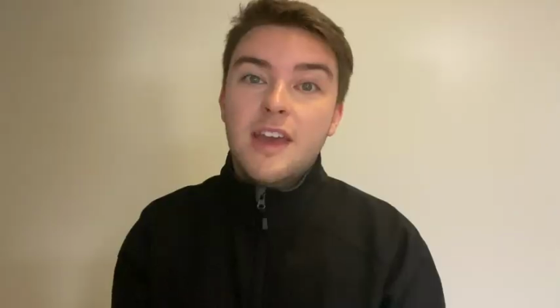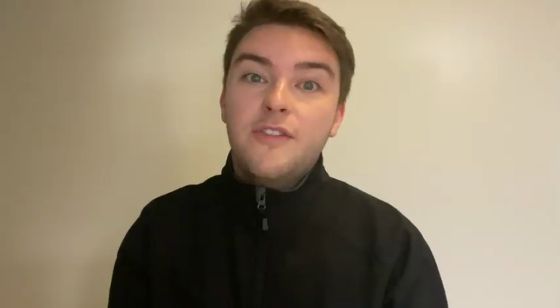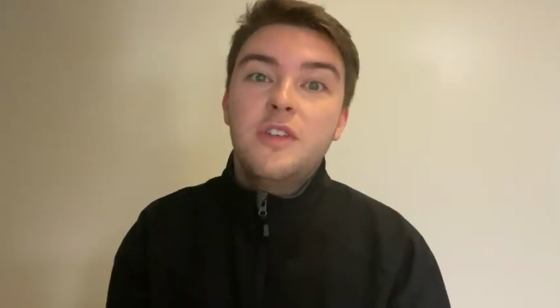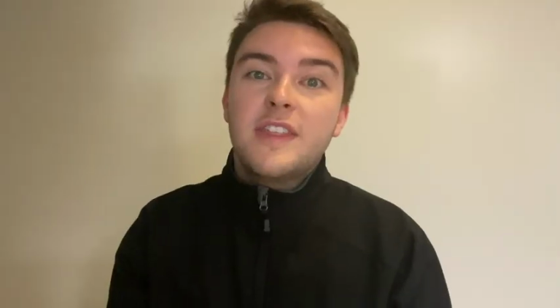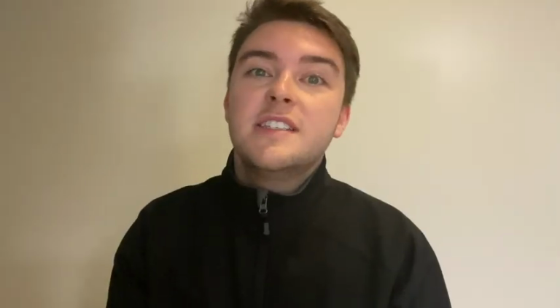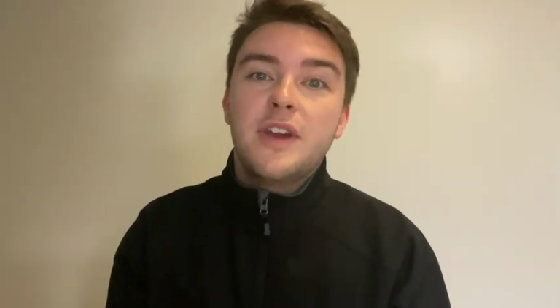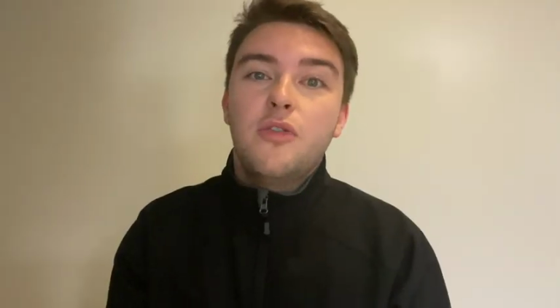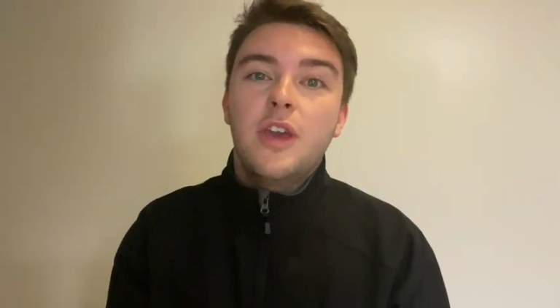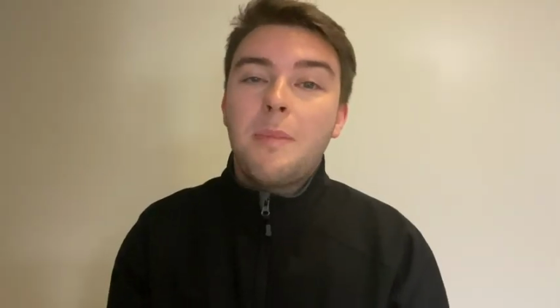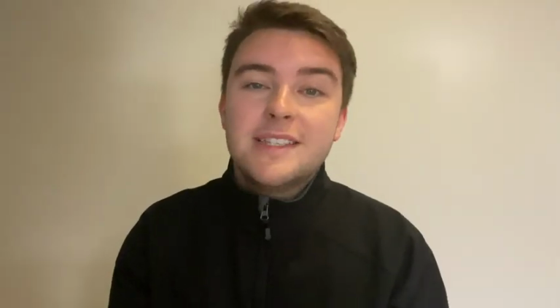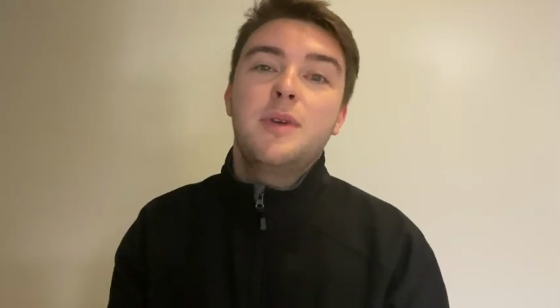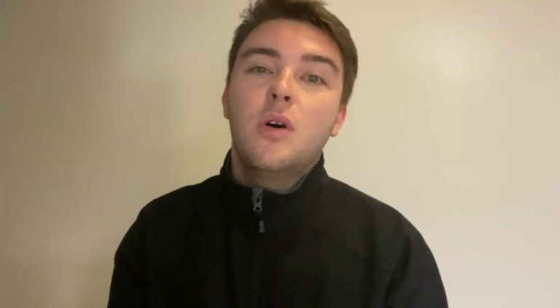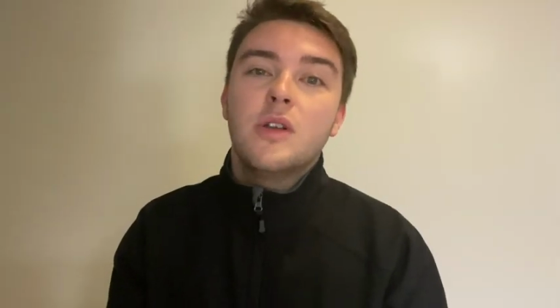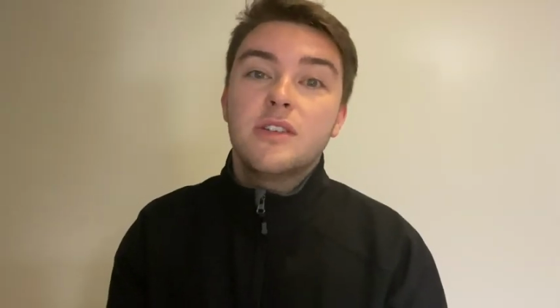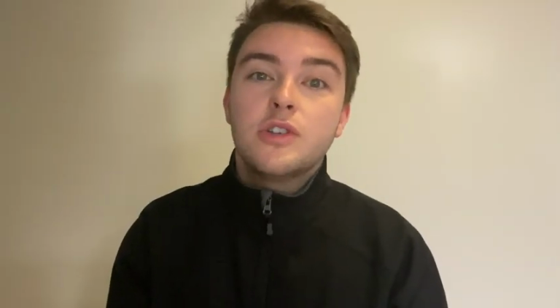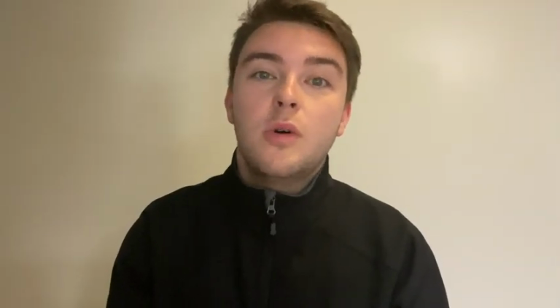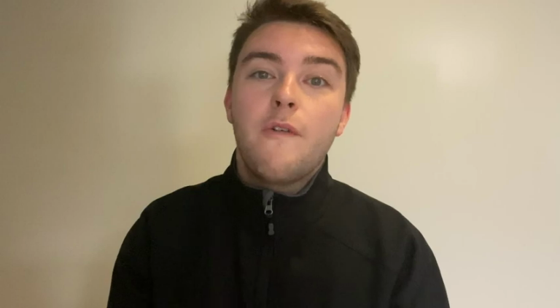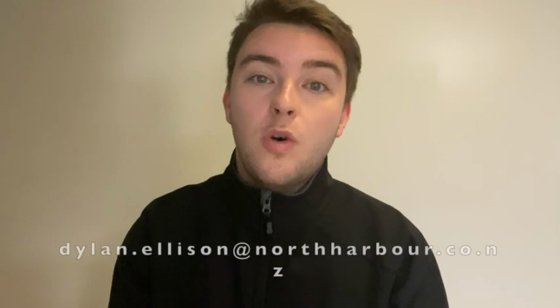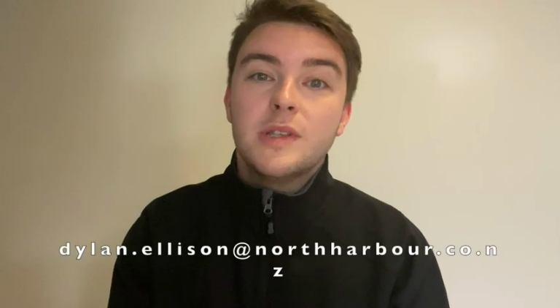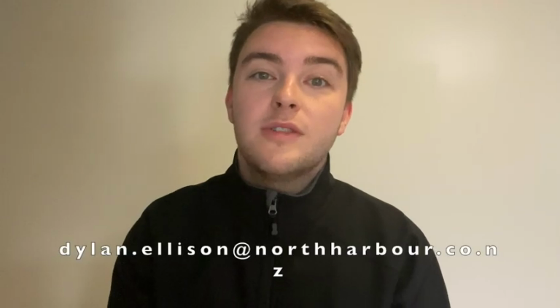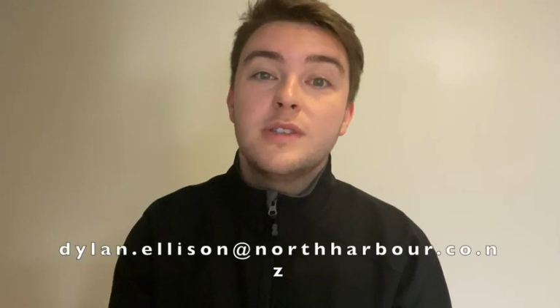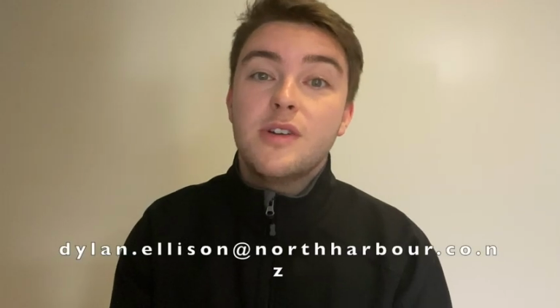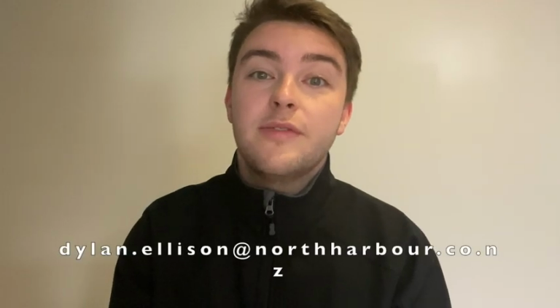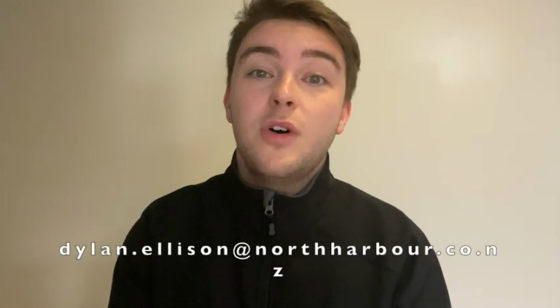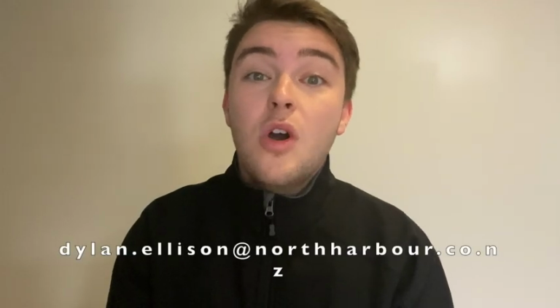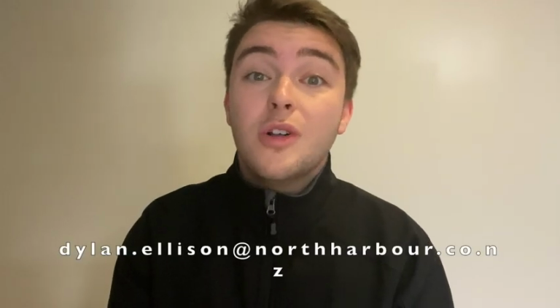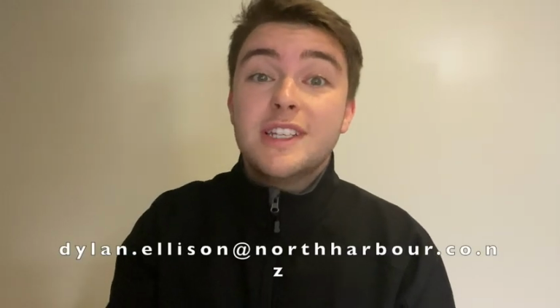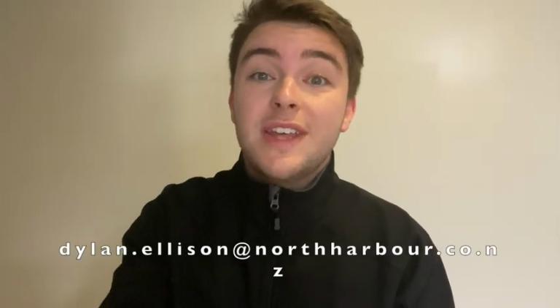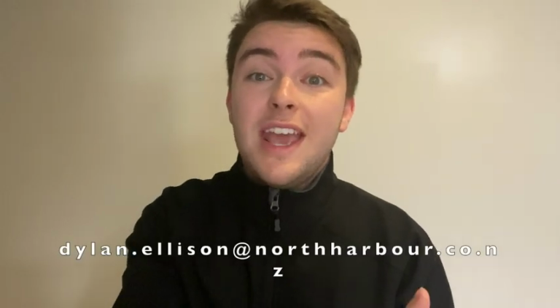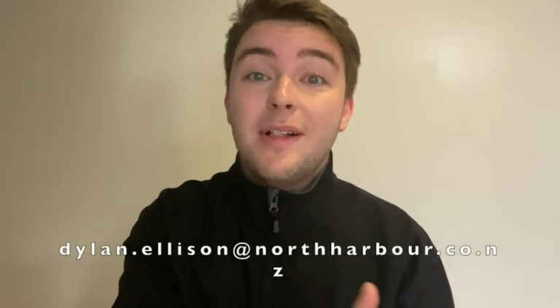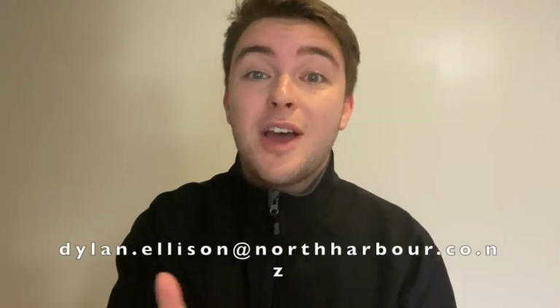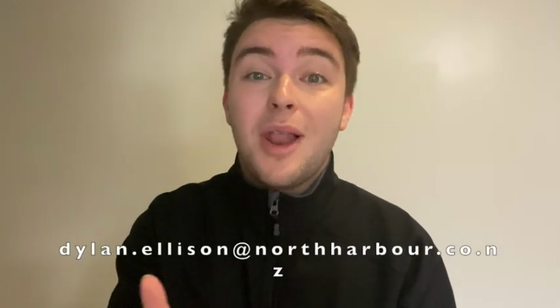If you think that this is the vehicle for you, please give me a call on 021 410 074, or alternatively email down below.